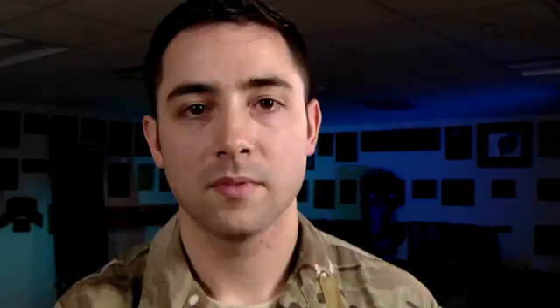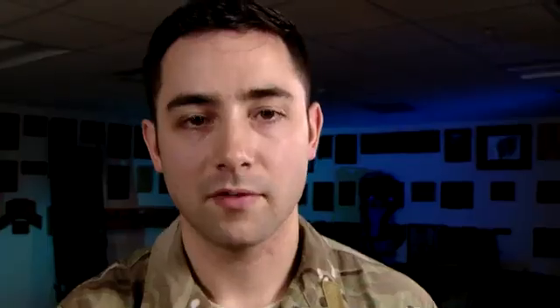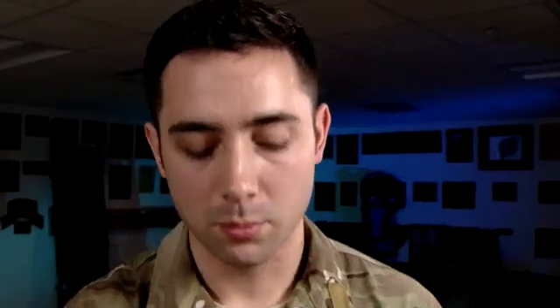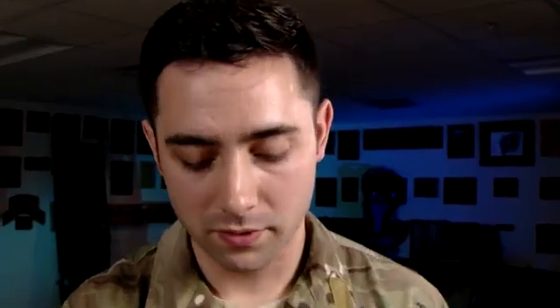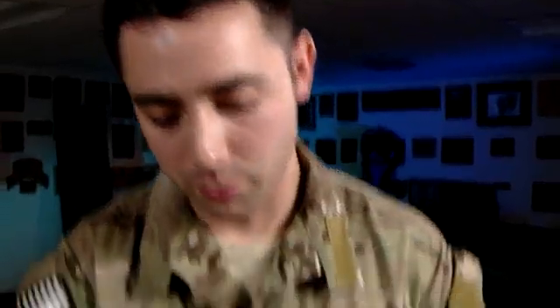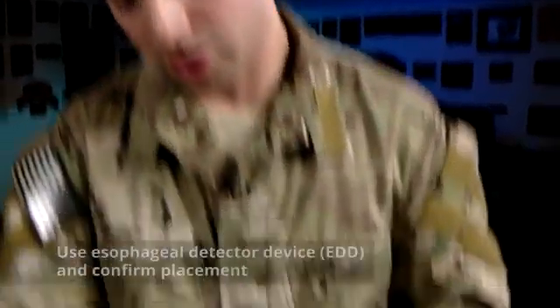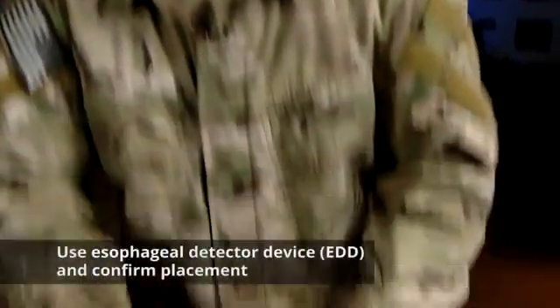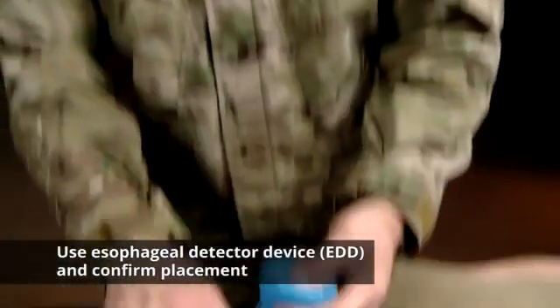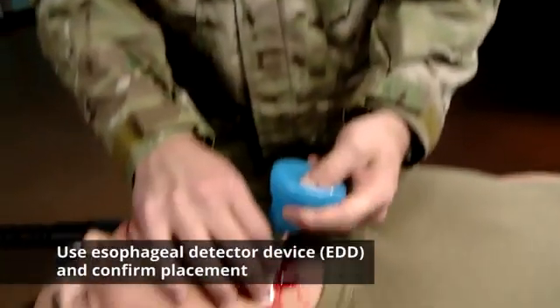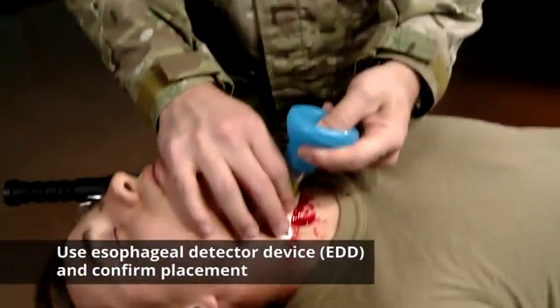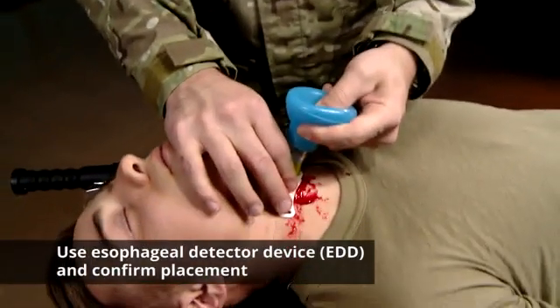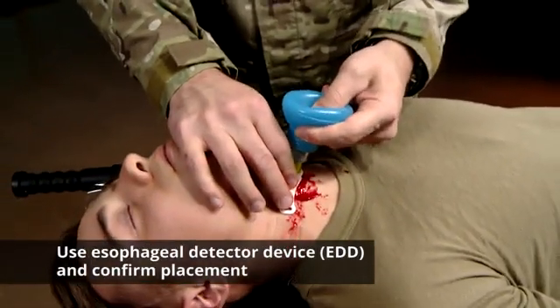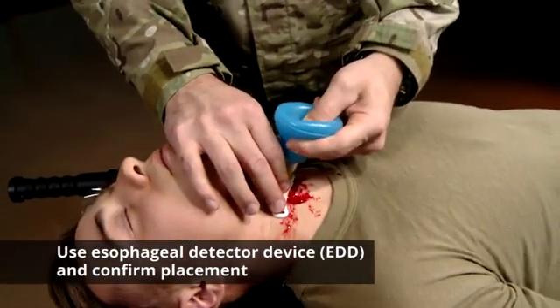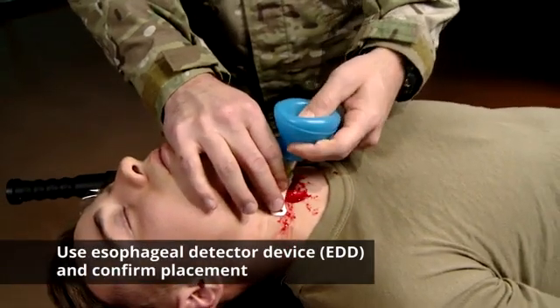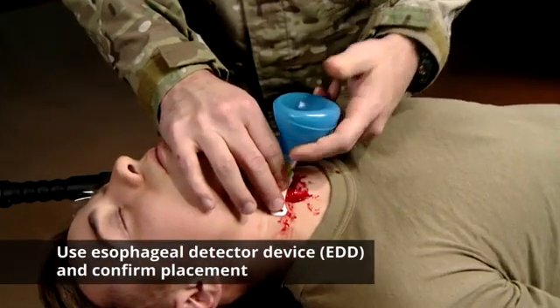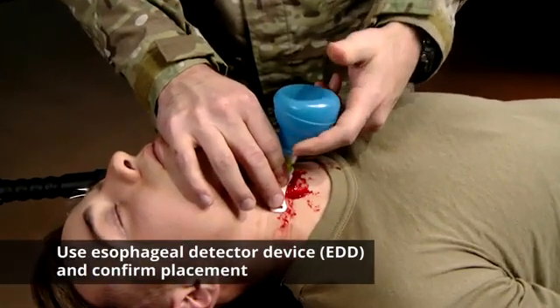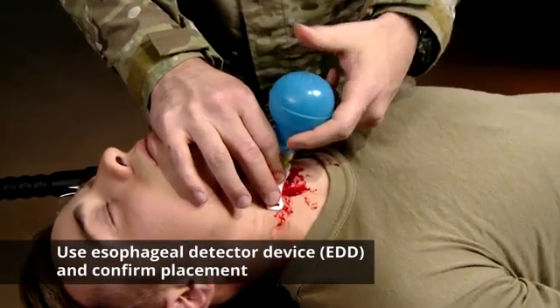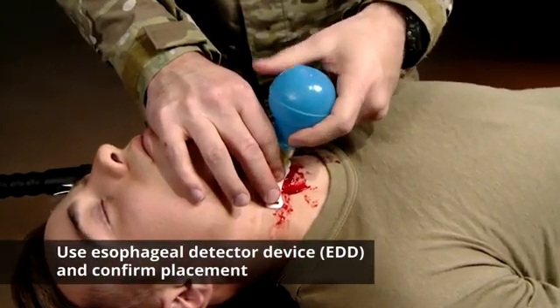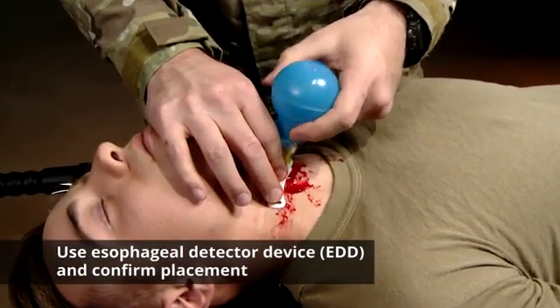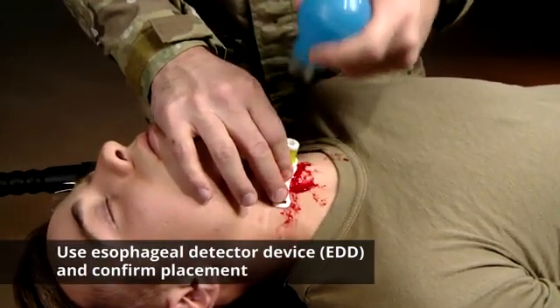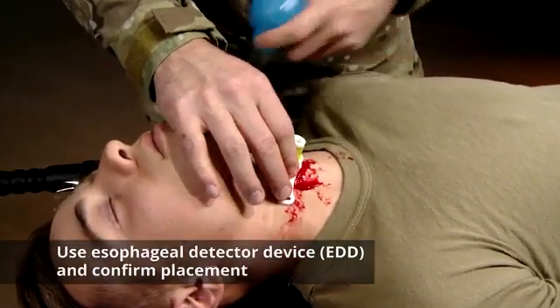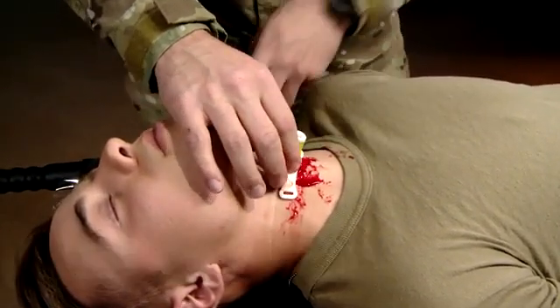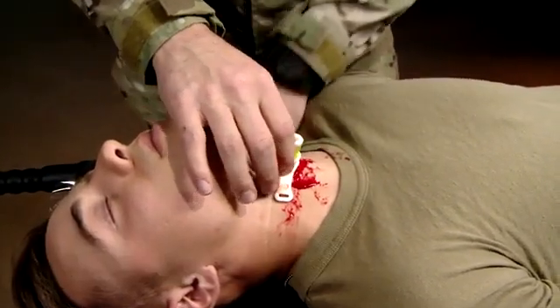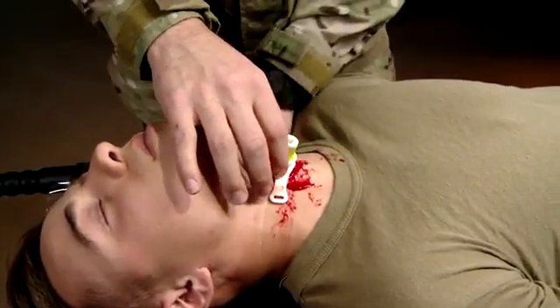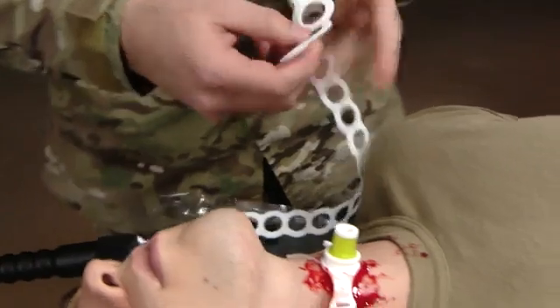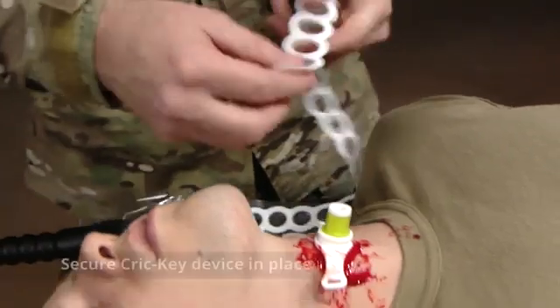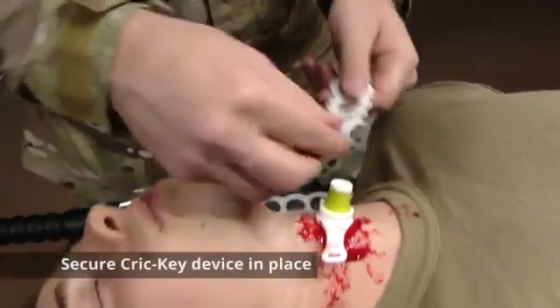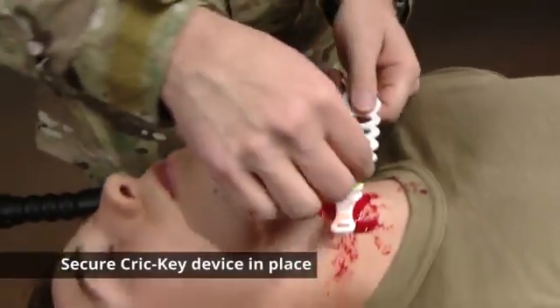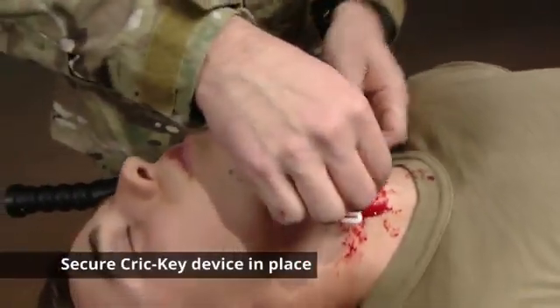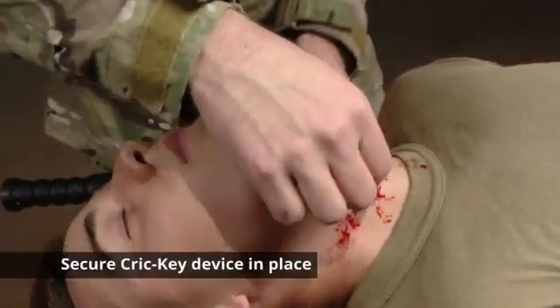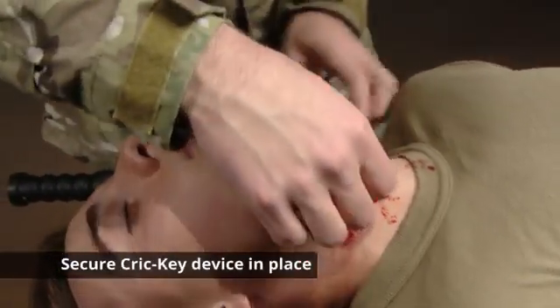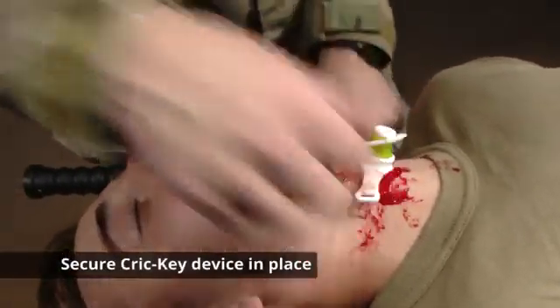After removing the bougie, take your EDD and confirm placement. We're going to secure the device in place.